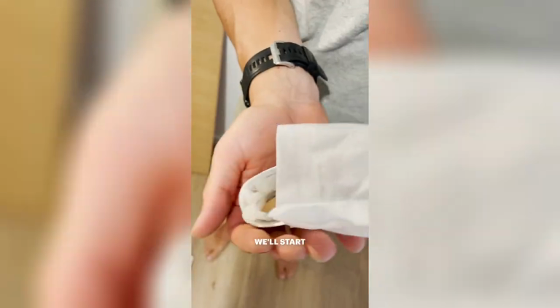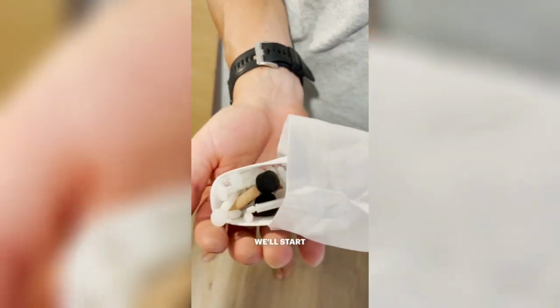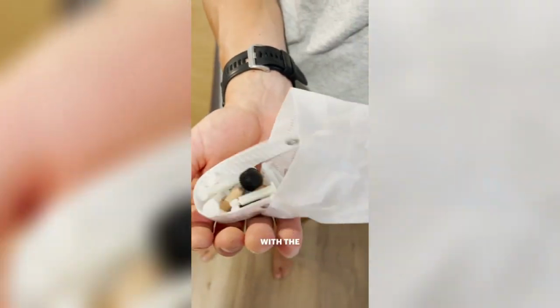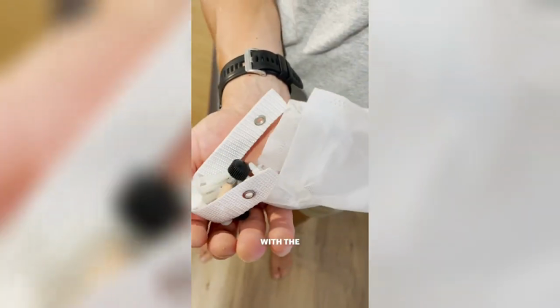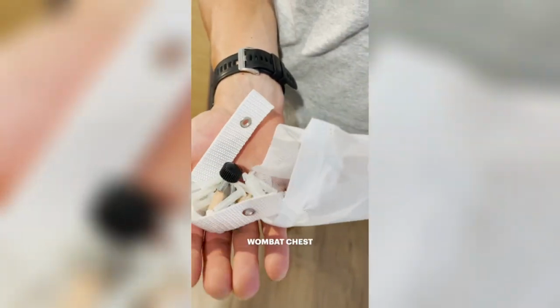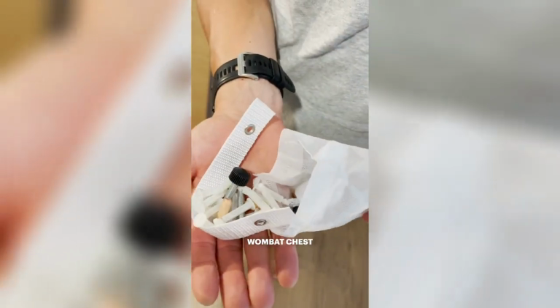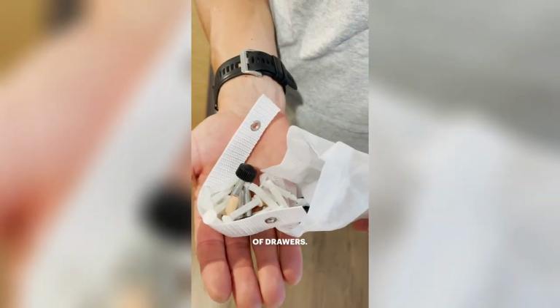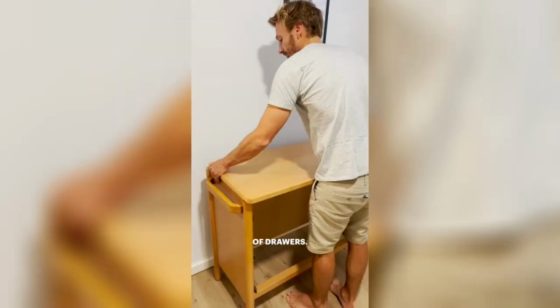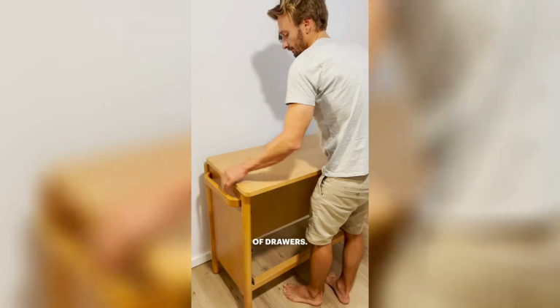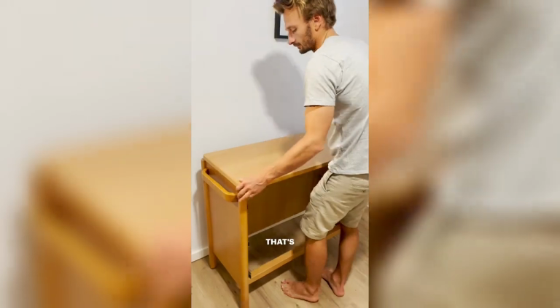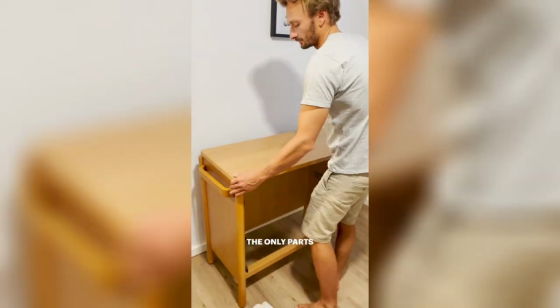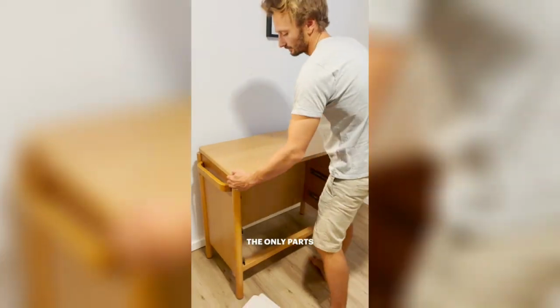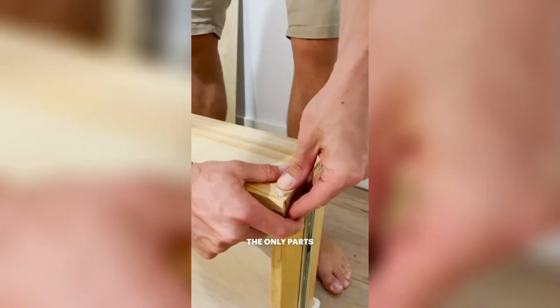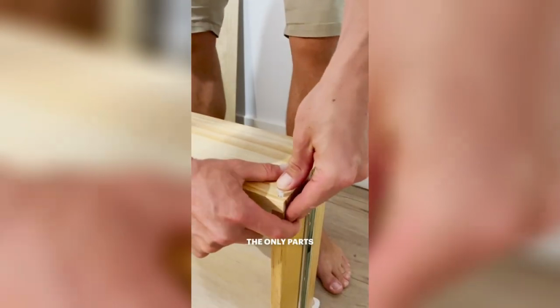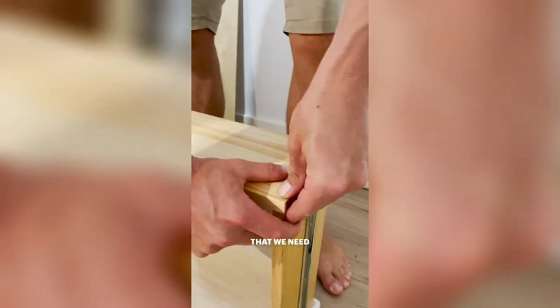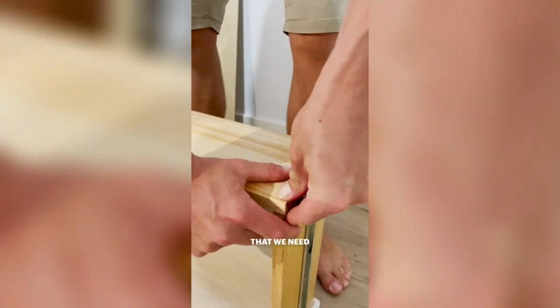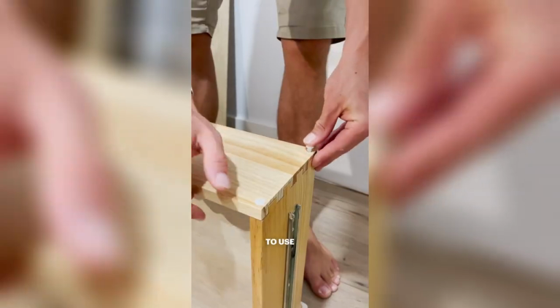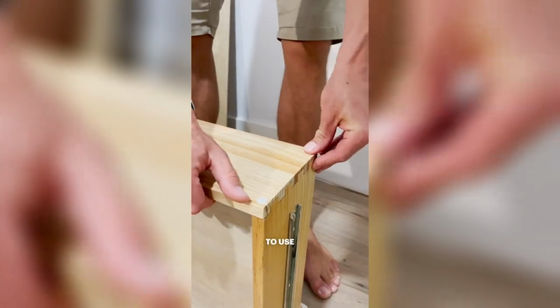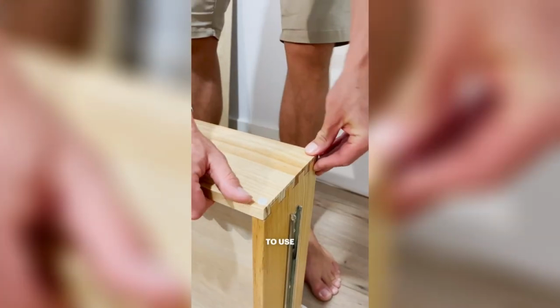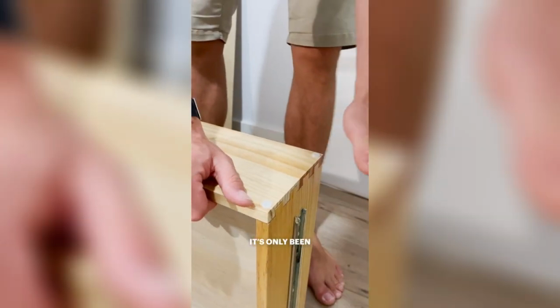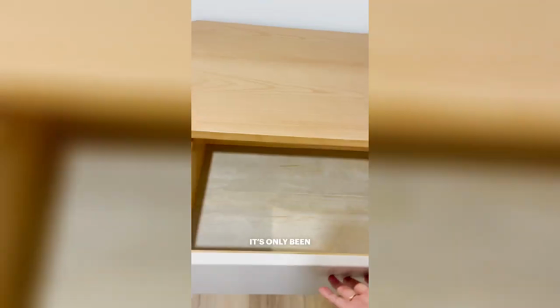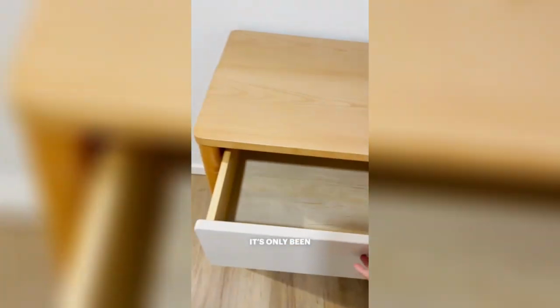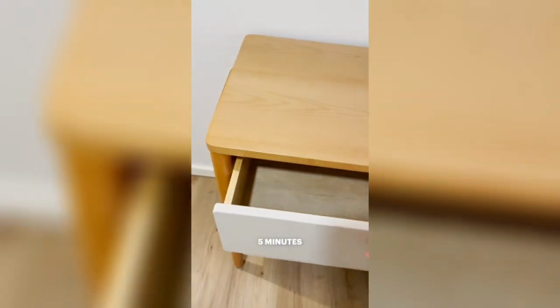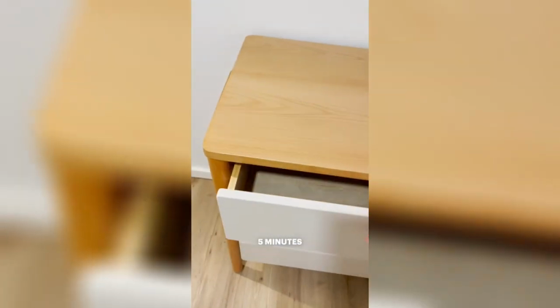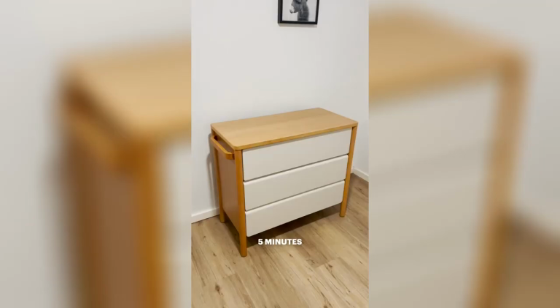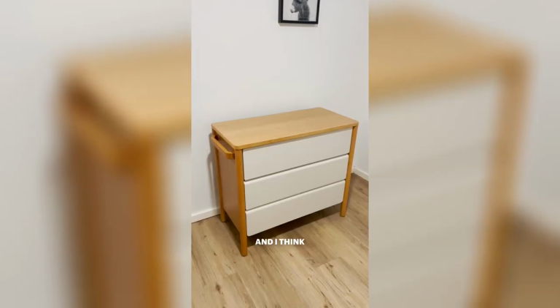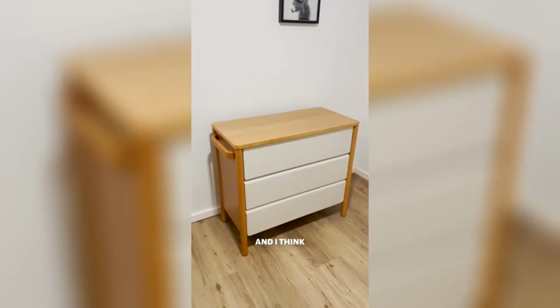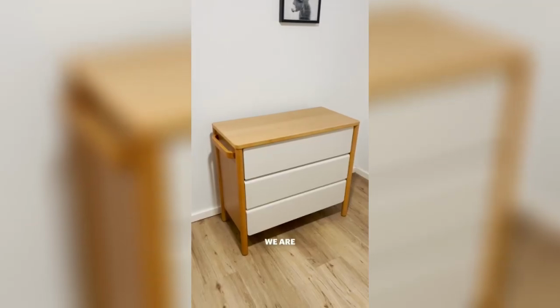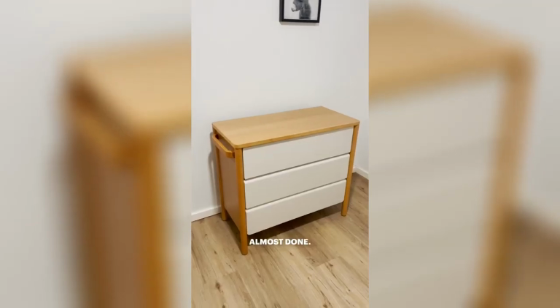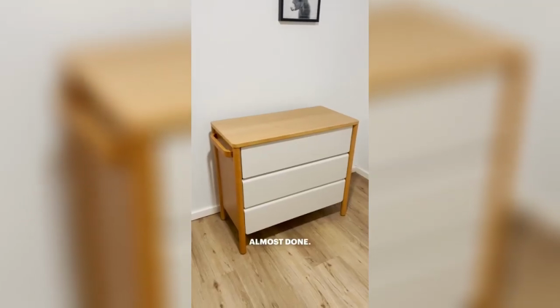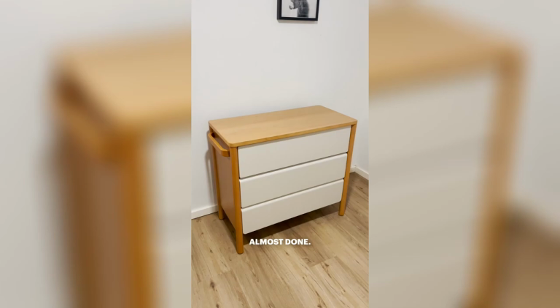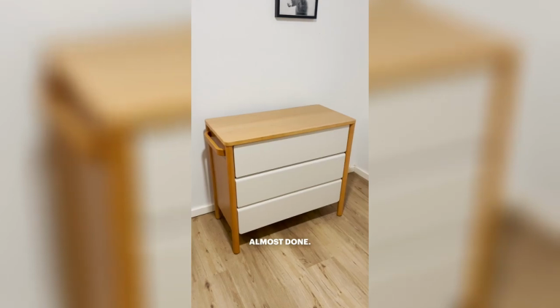We'll start with the Wombat chest of drawers. That's the only part that we need to use tools for. It's only been five minutes and I think we are almost done.